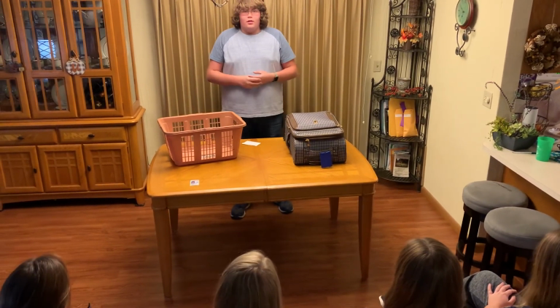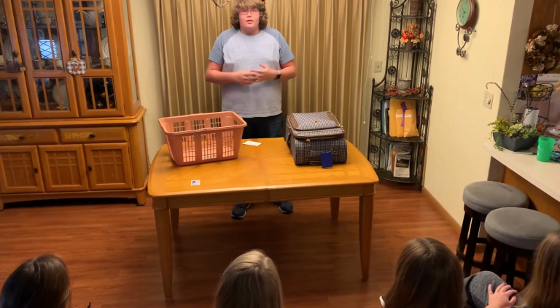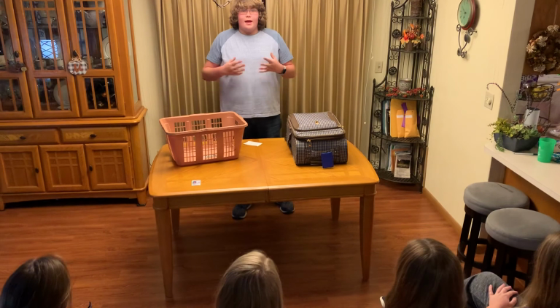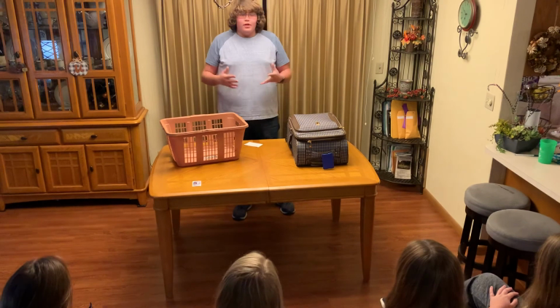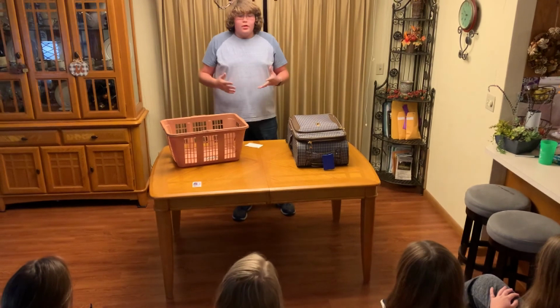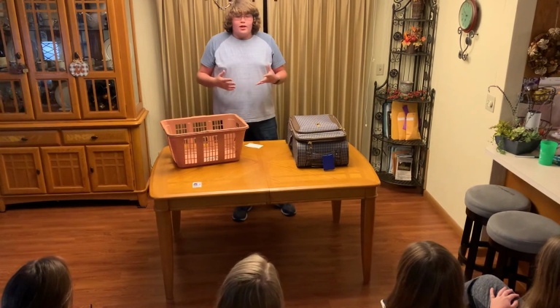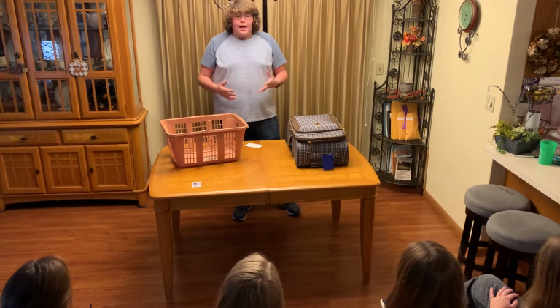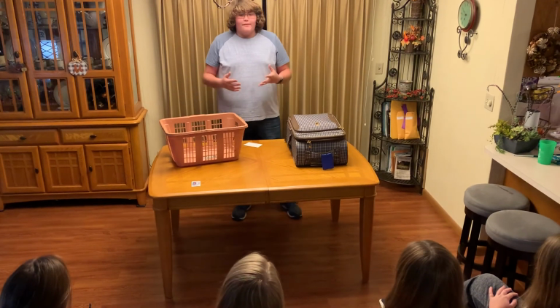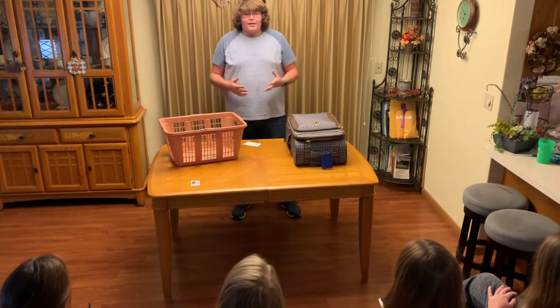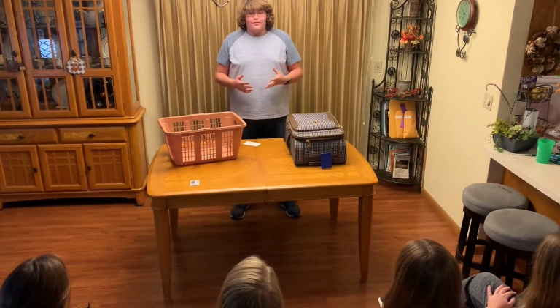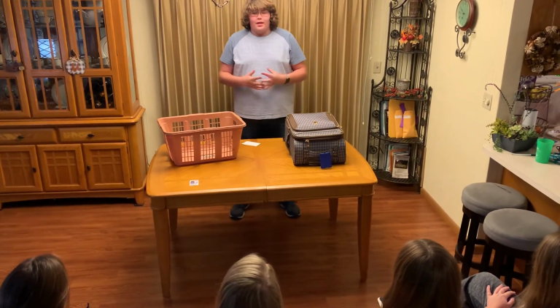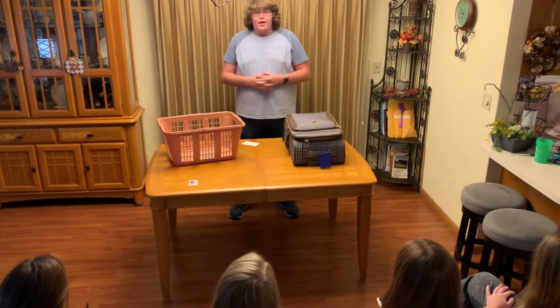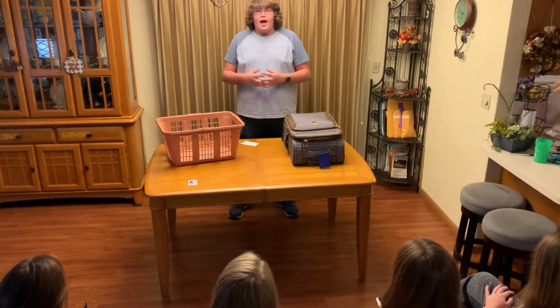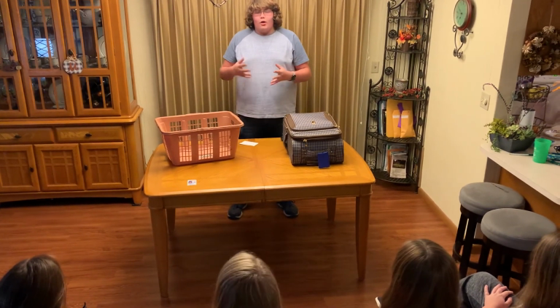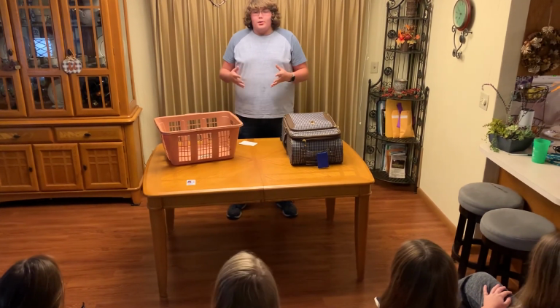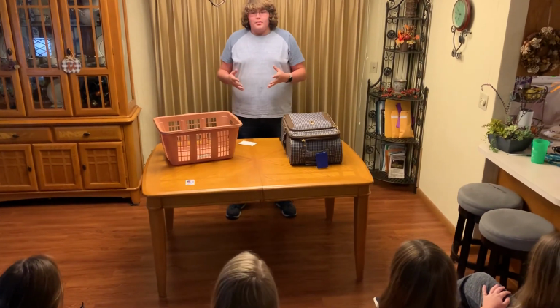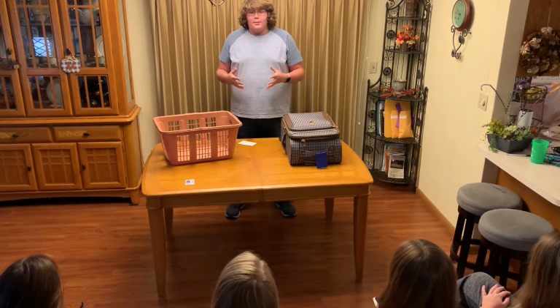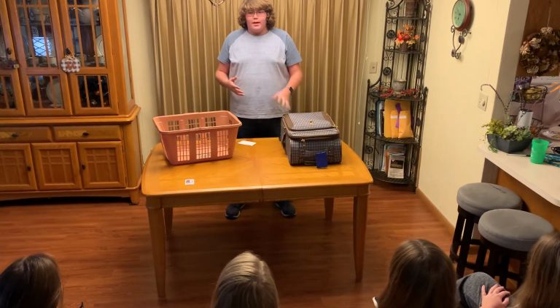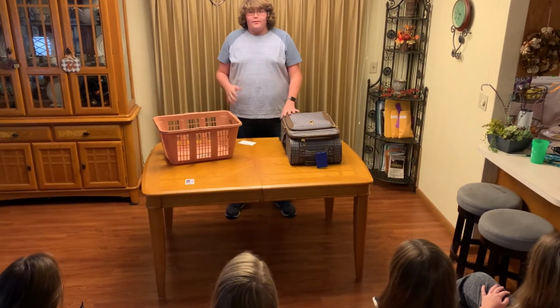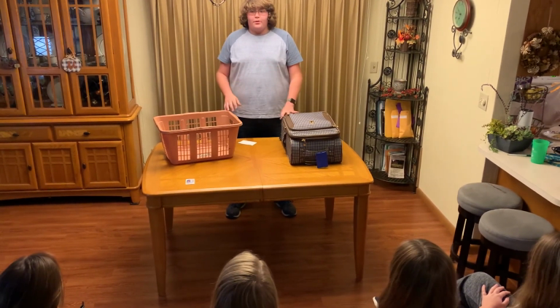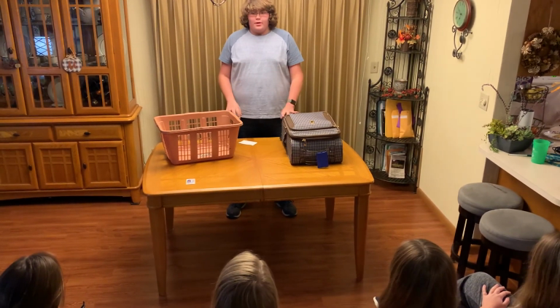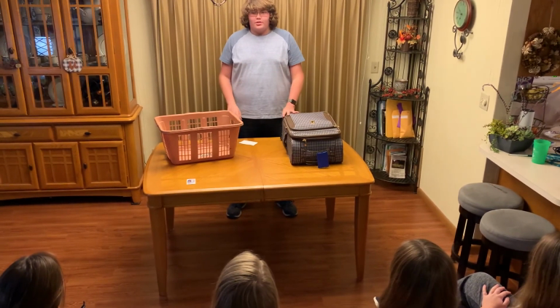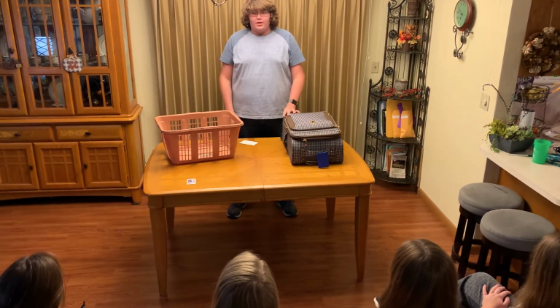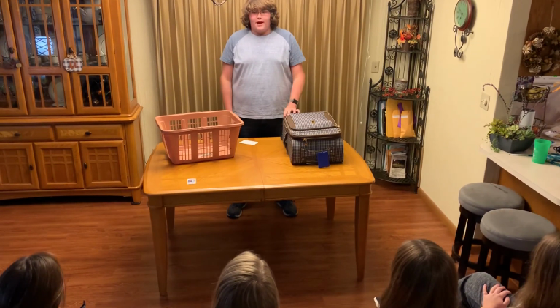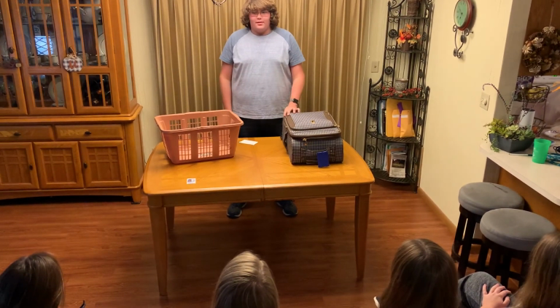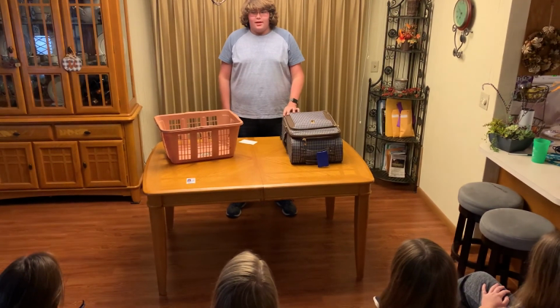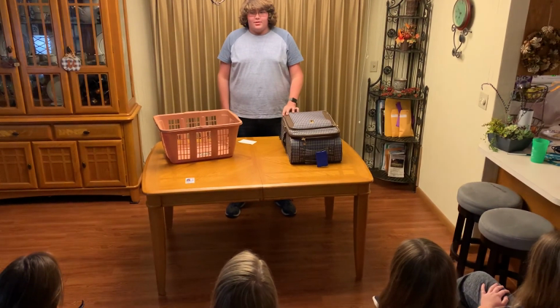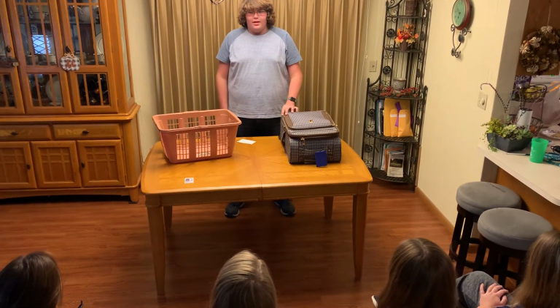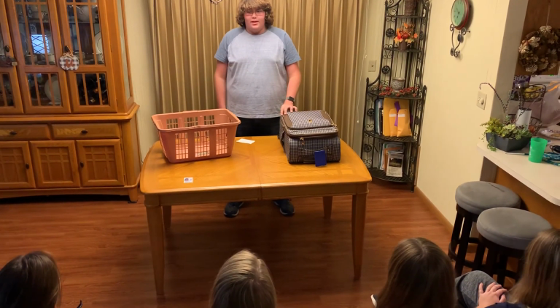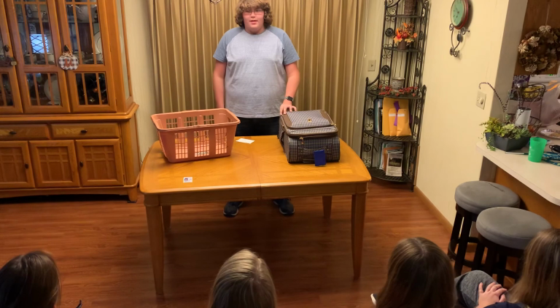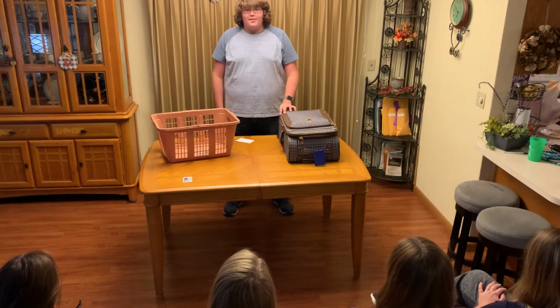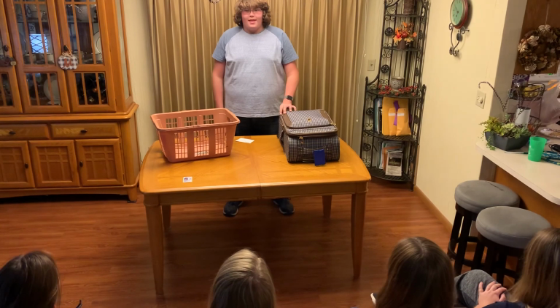Now that you know how to pack effectively, I hope you can be prepared for your next trip. Thank you.